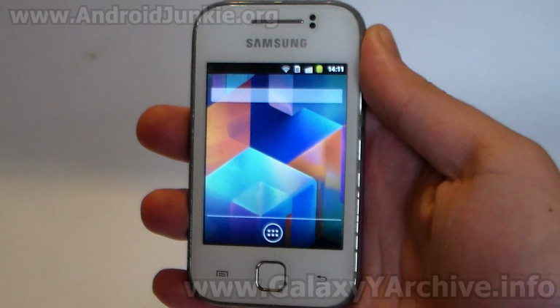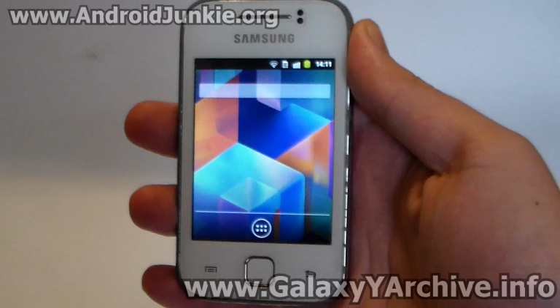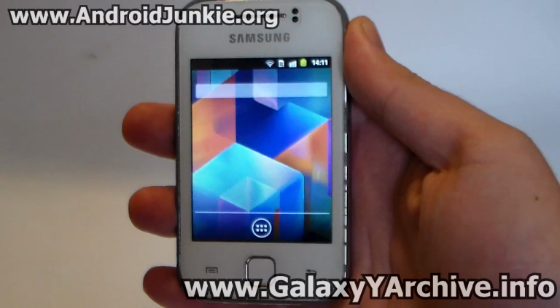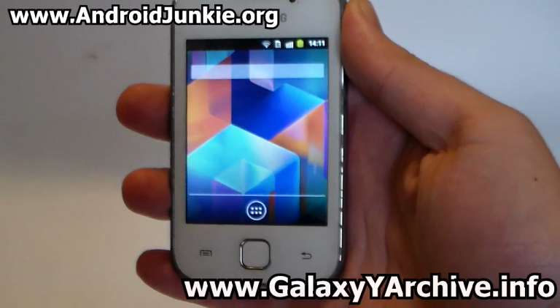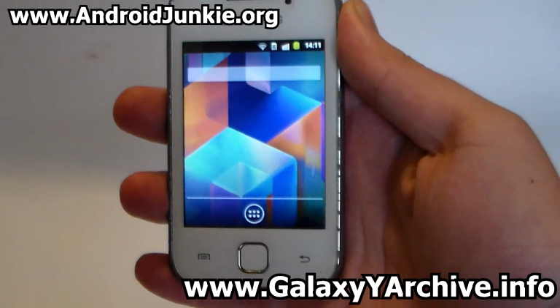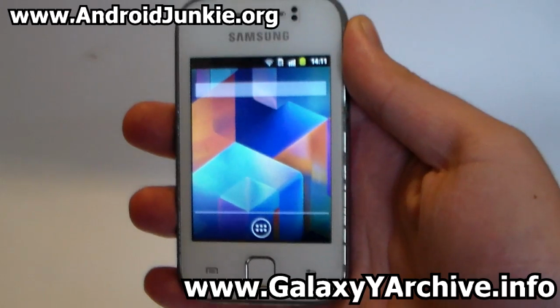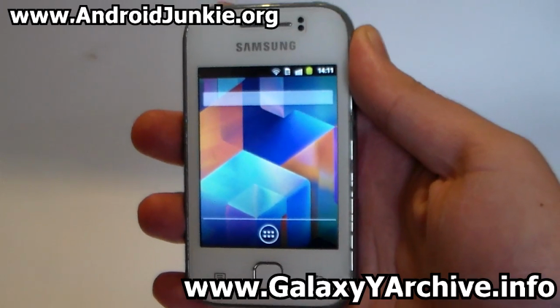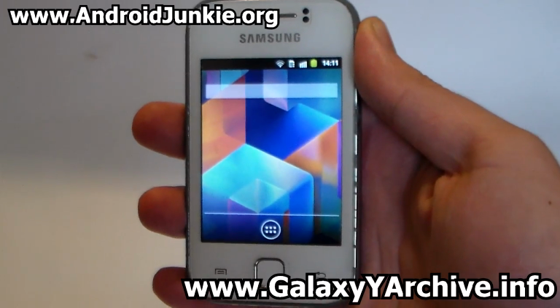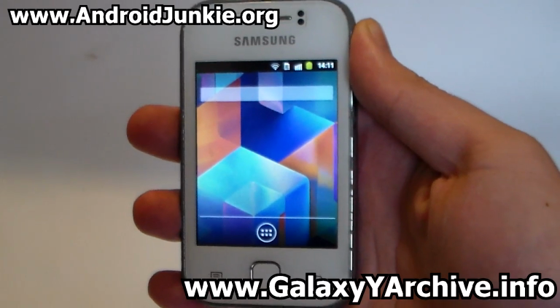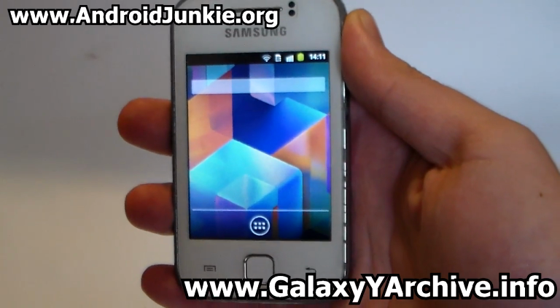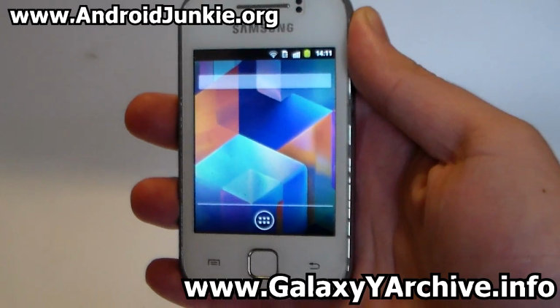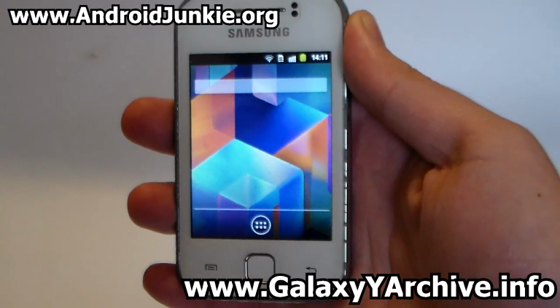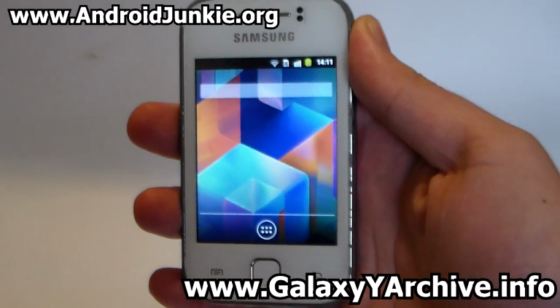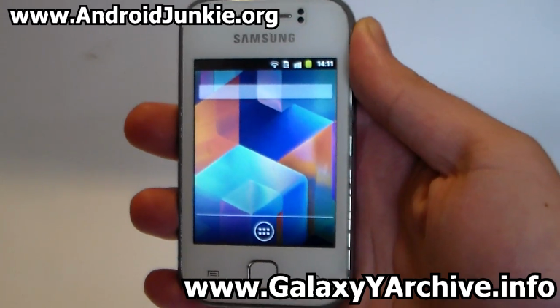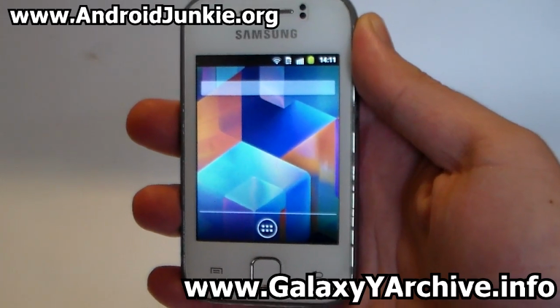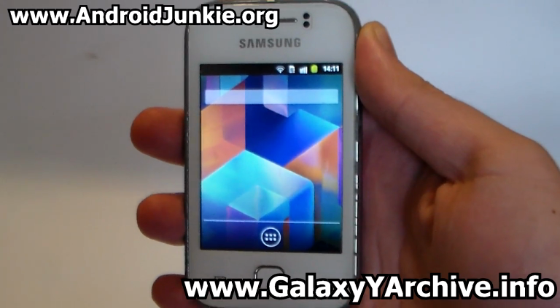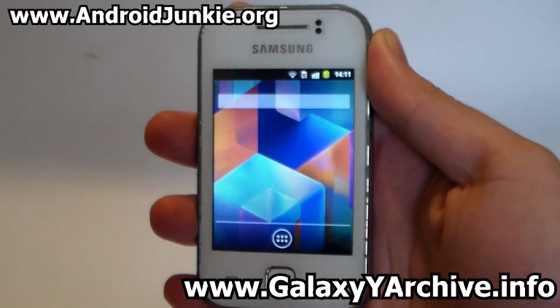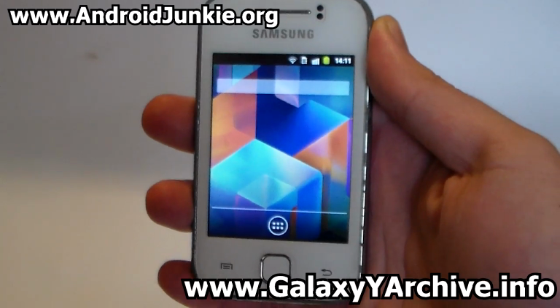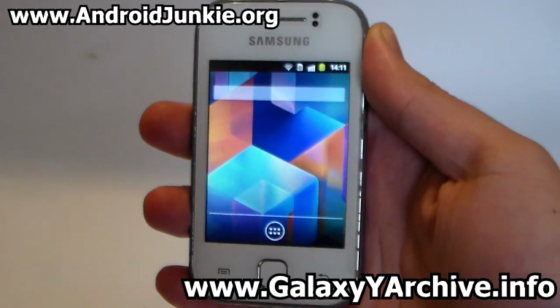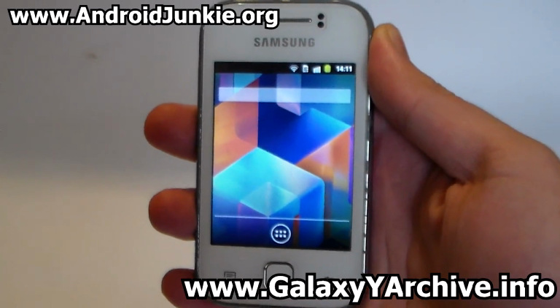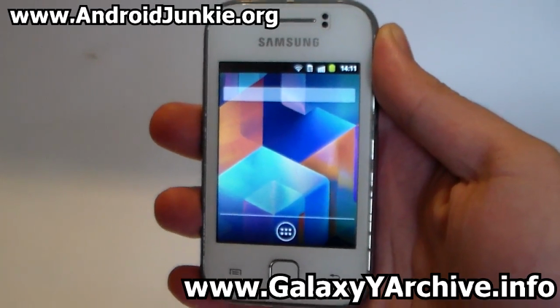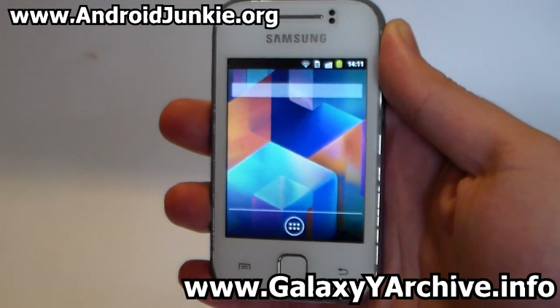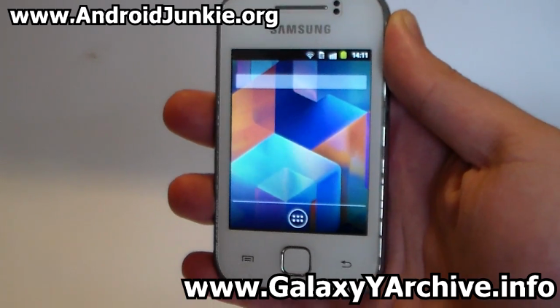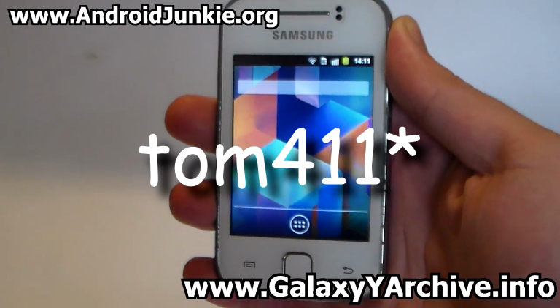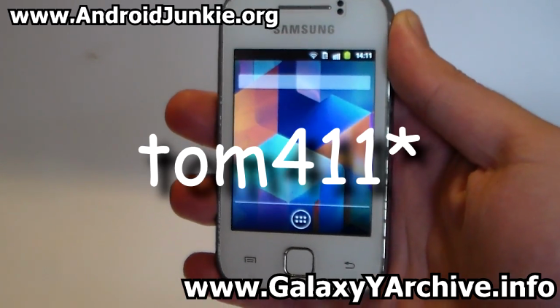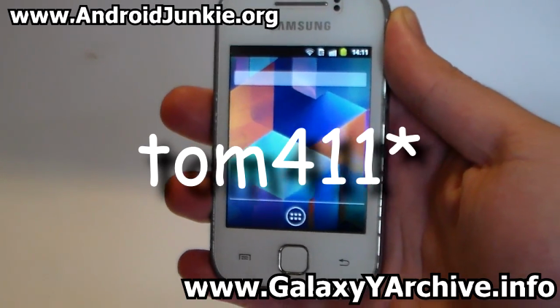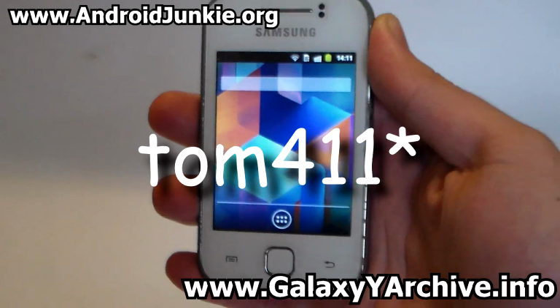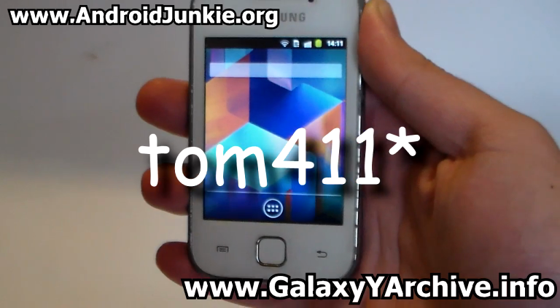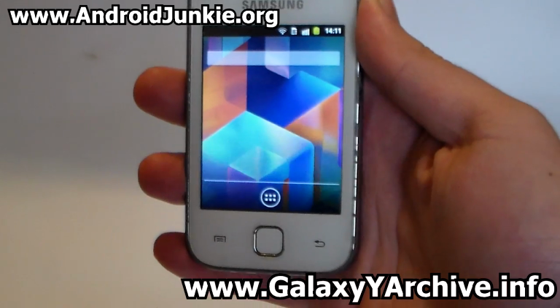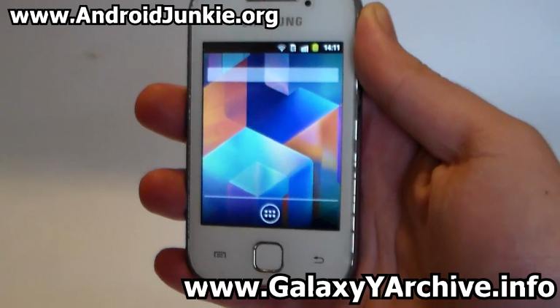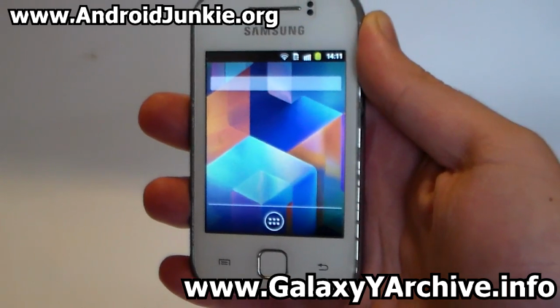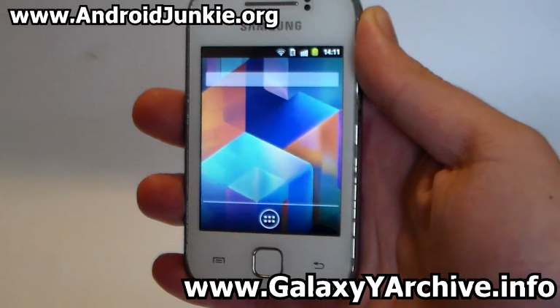Hi everyone, in this video we are going to be starting a custom ROM called Magdroid version 3, developed by rom411 from Exit Developers Forums.